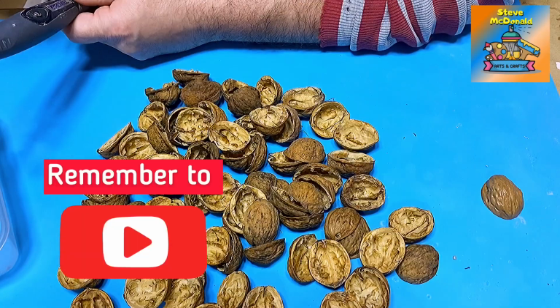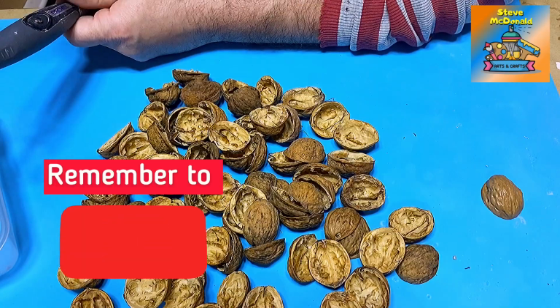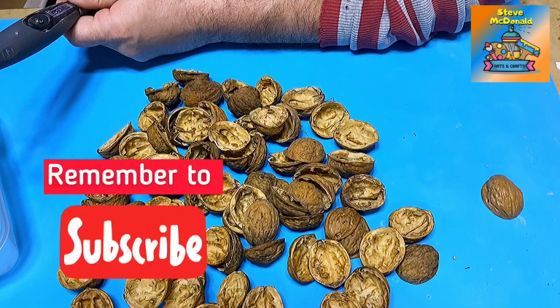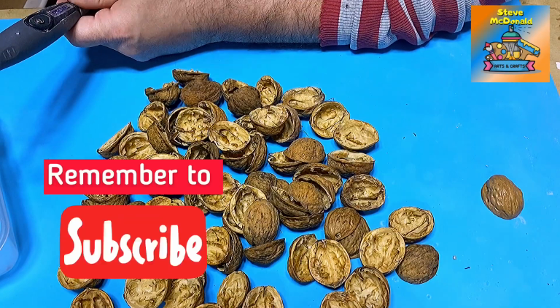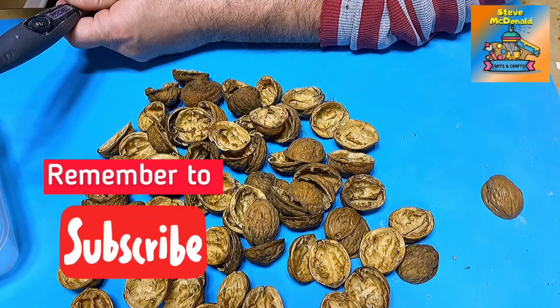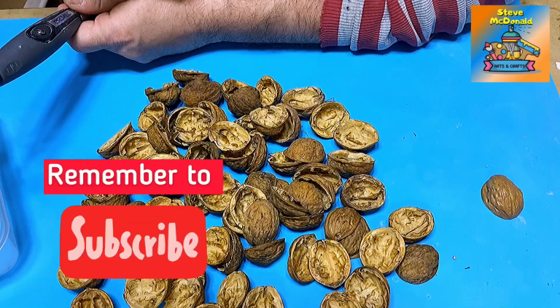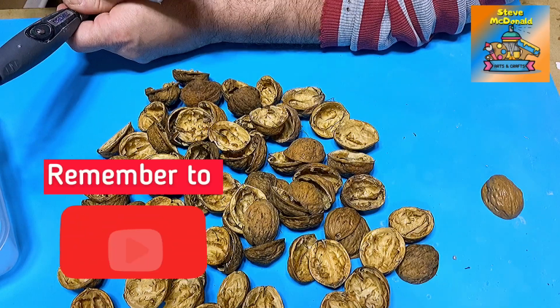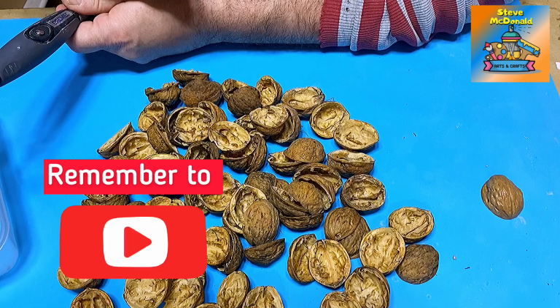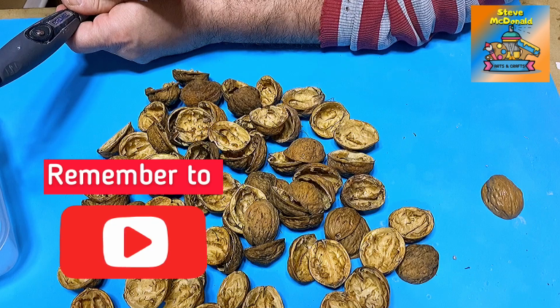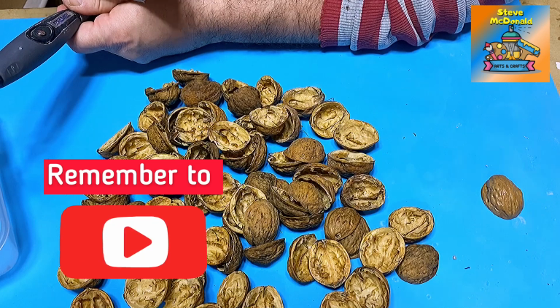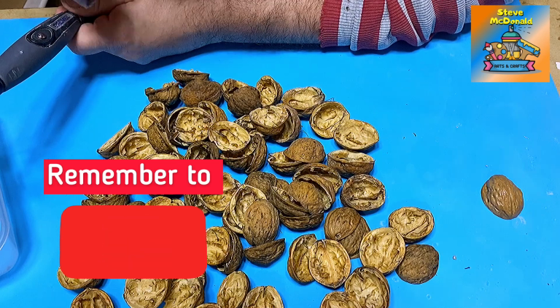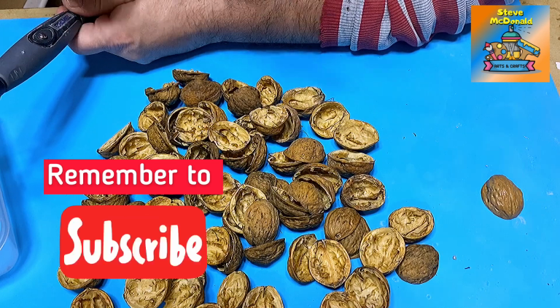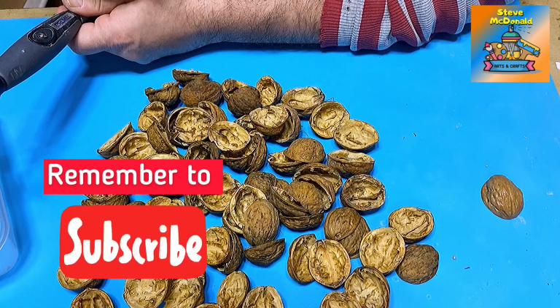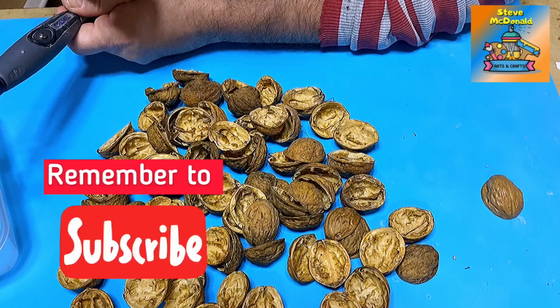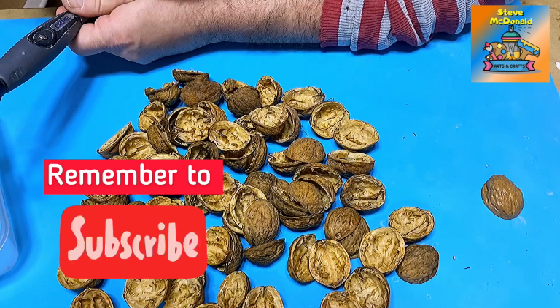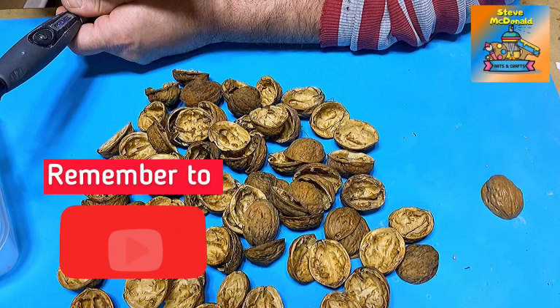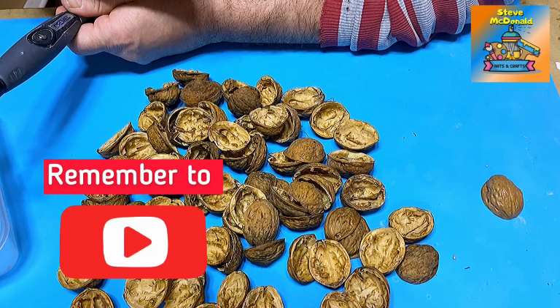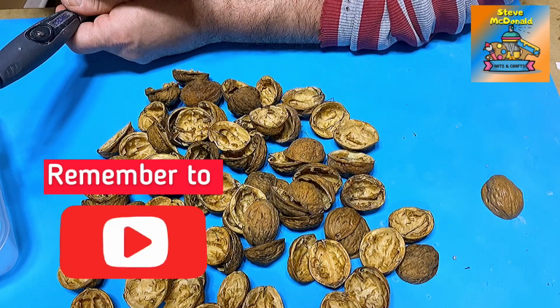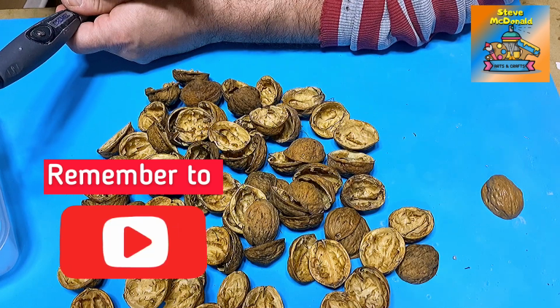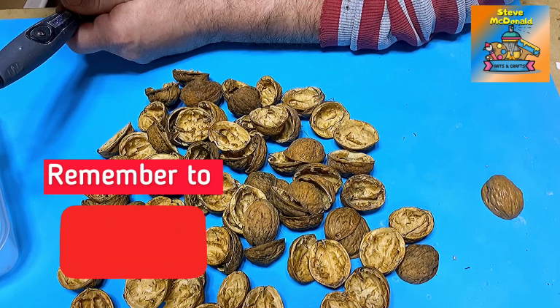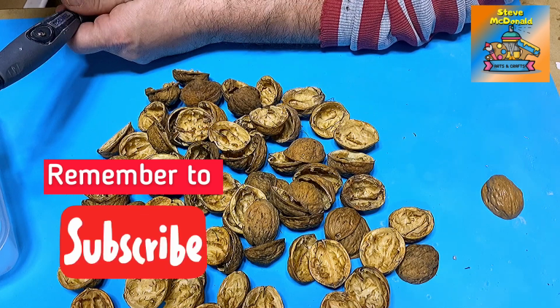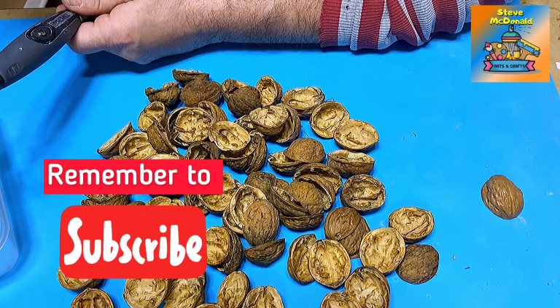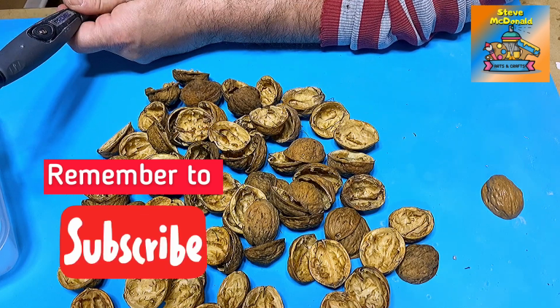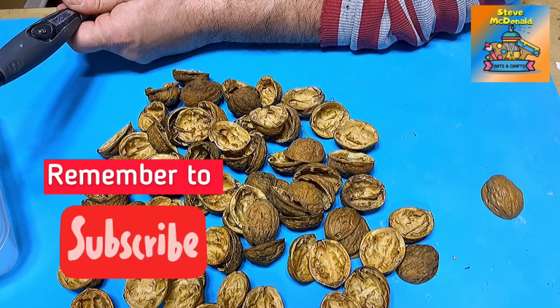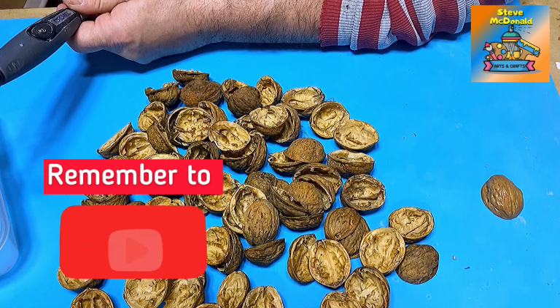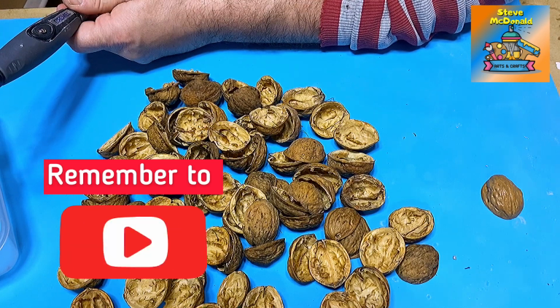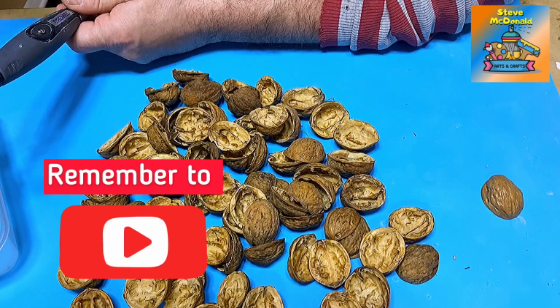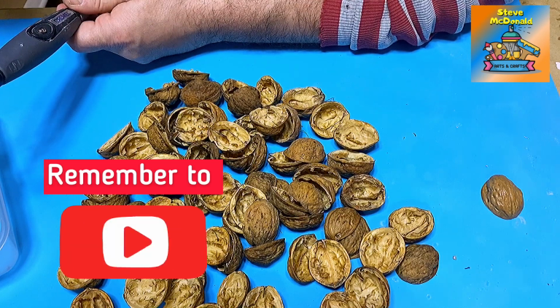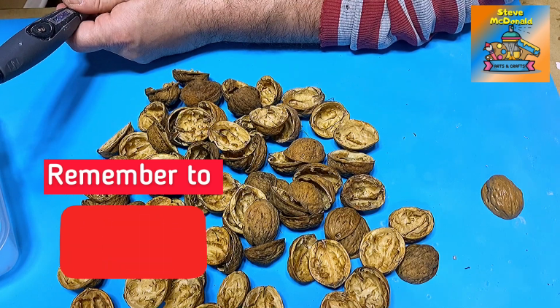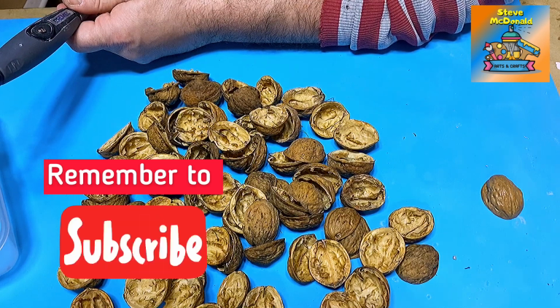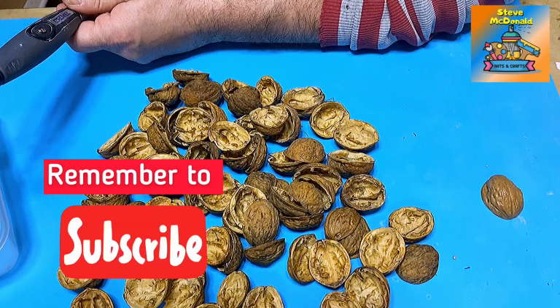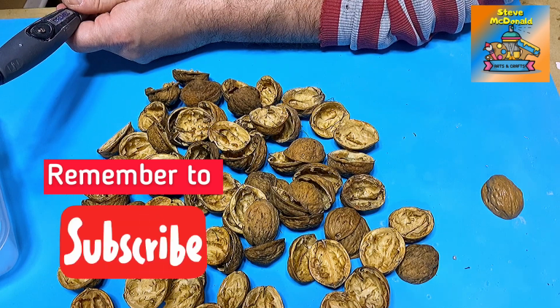Don't forget to subscribe to this channel if you haven't already, so you don't miss out on my future videos.